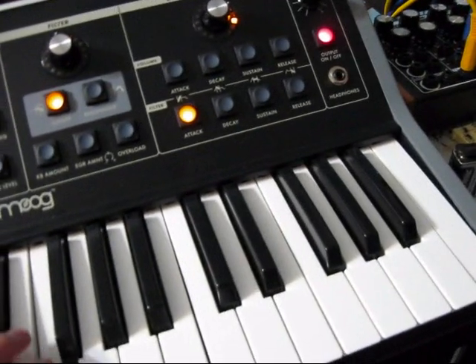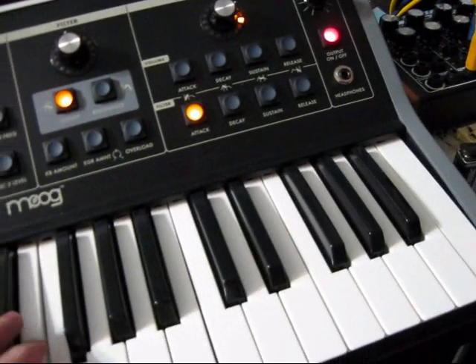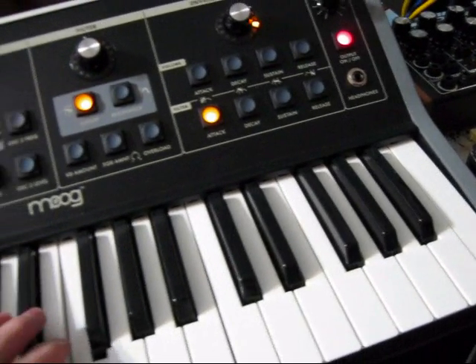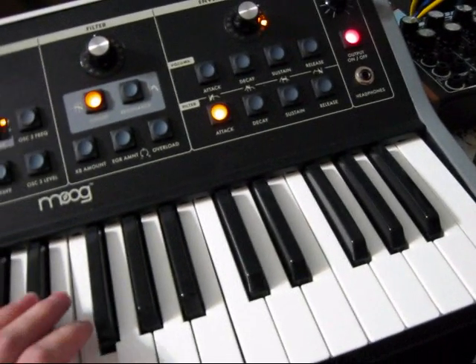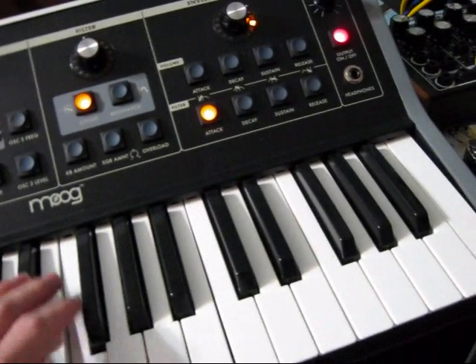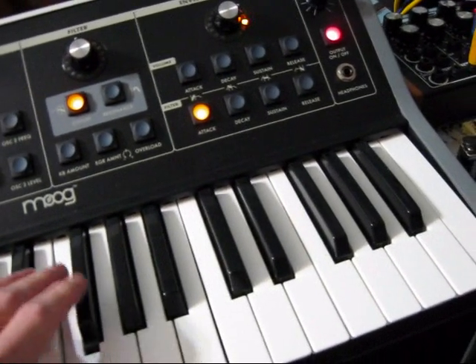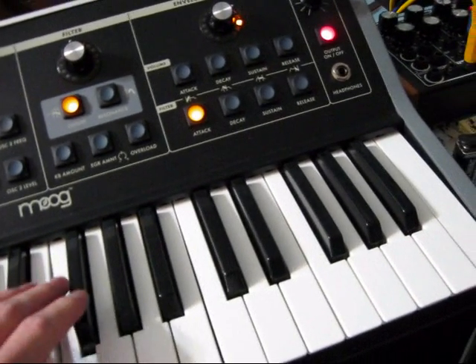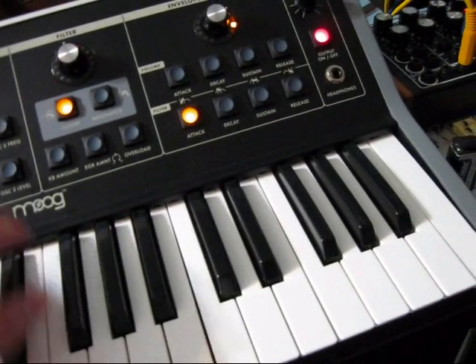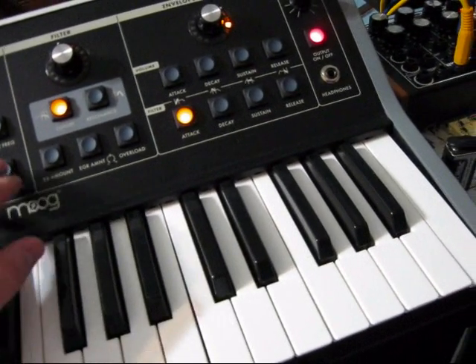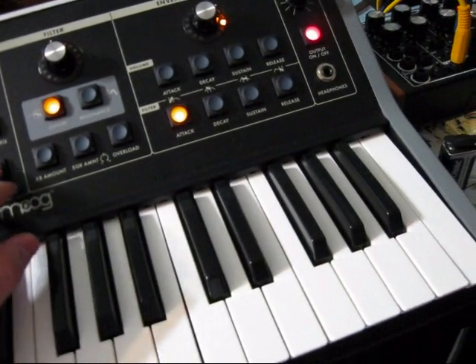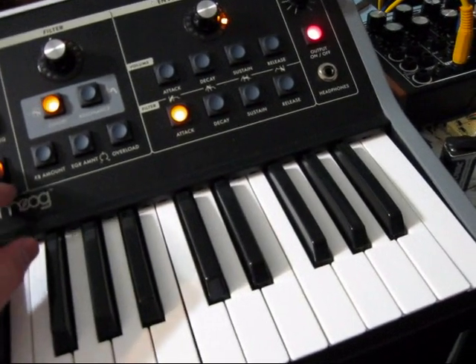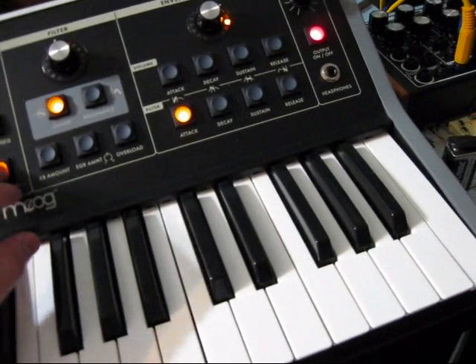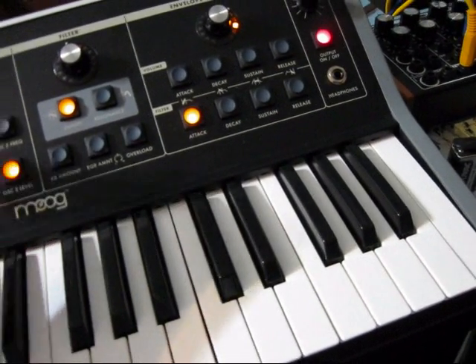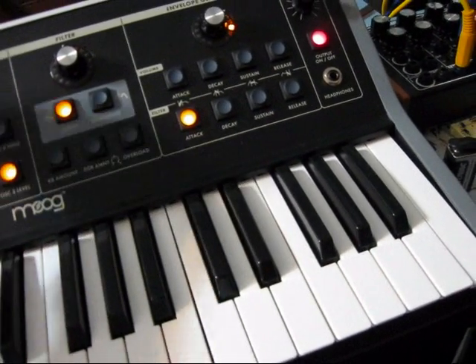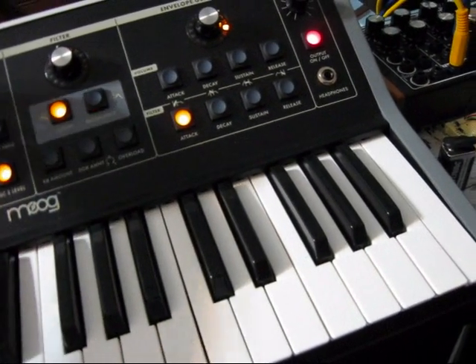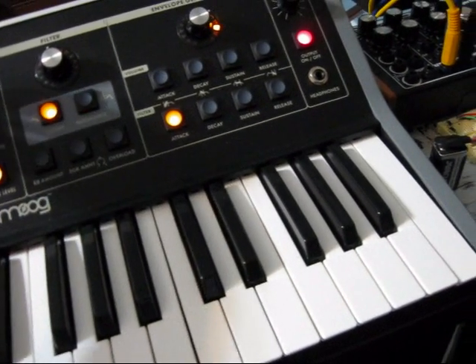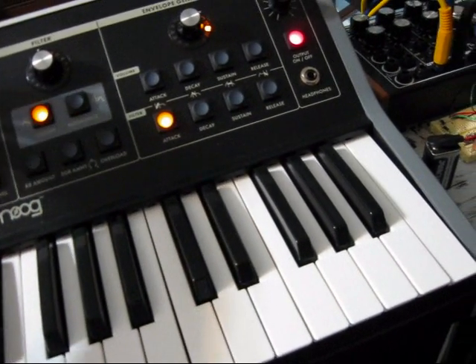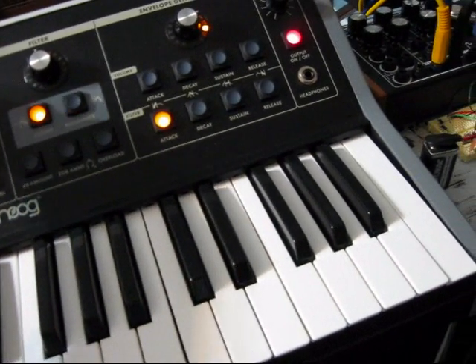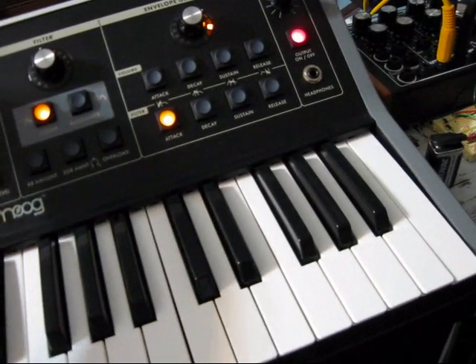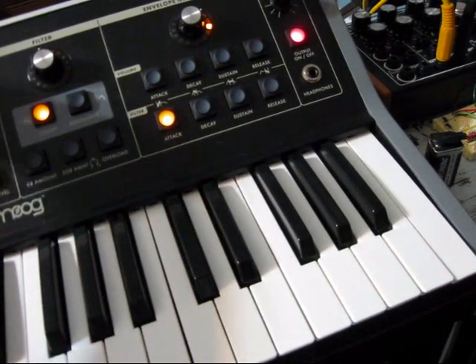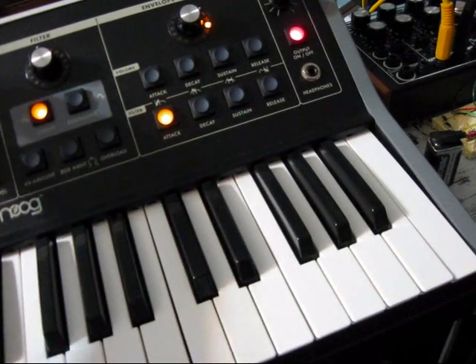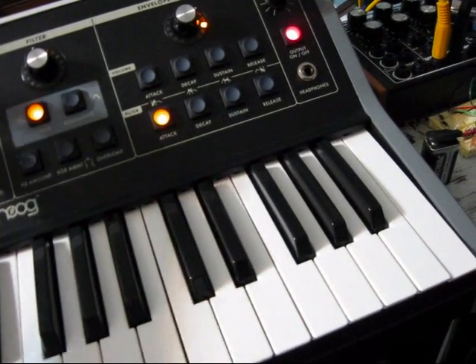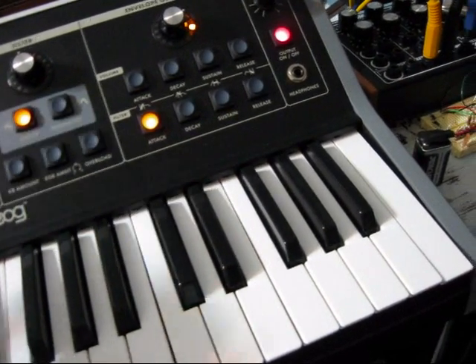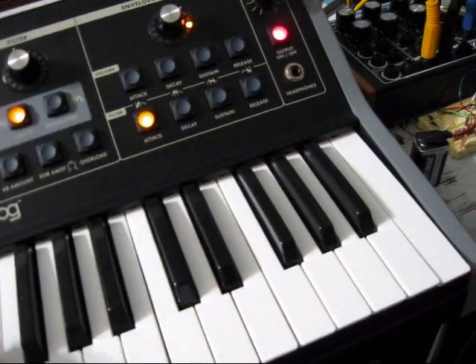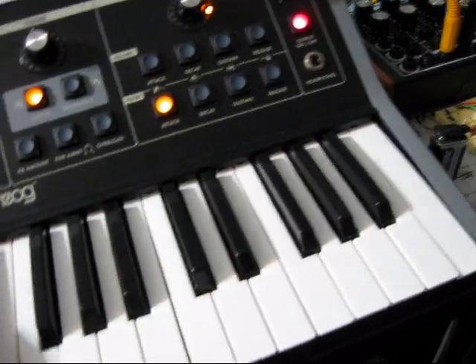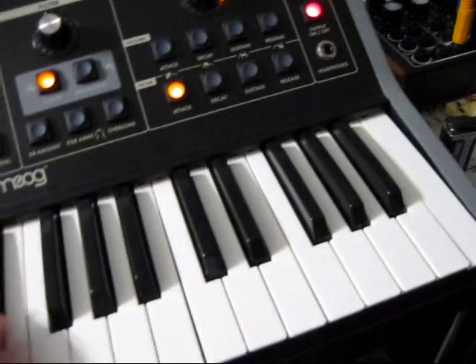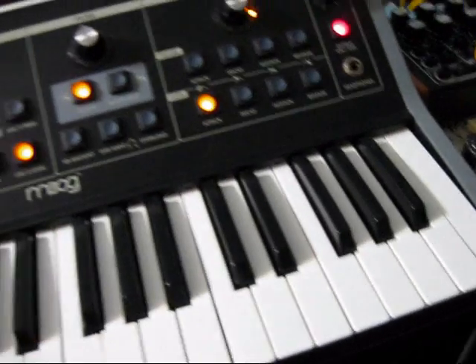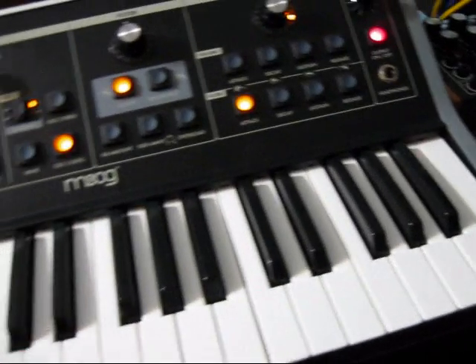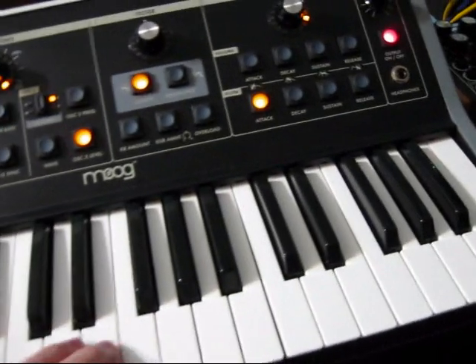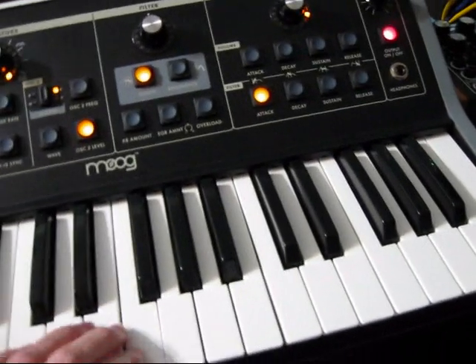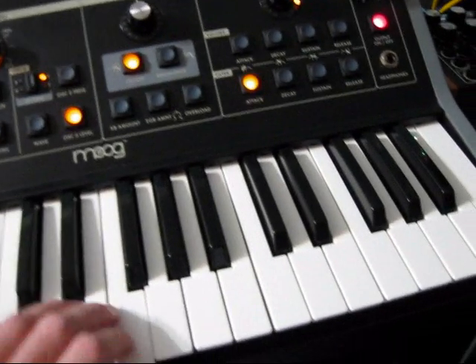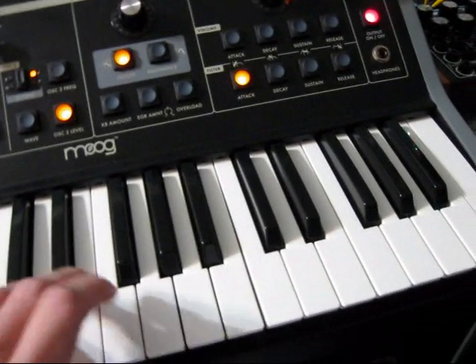There's two oscillators. It's just a detuned oscillator right now, still working on it — but here we go. Here's three oscillators.